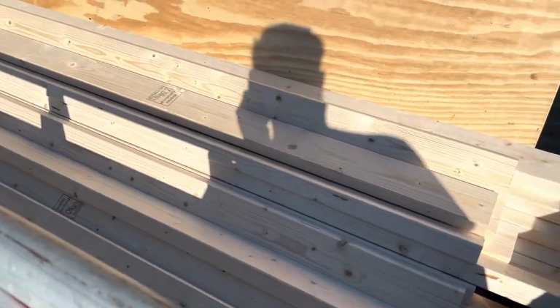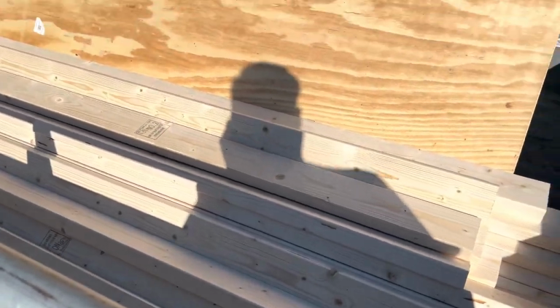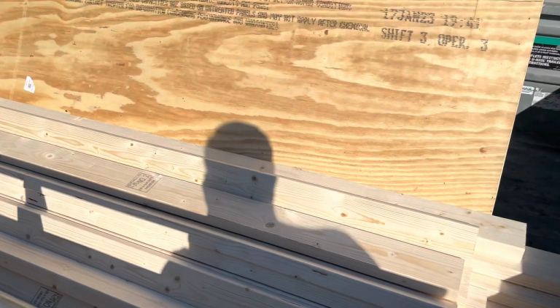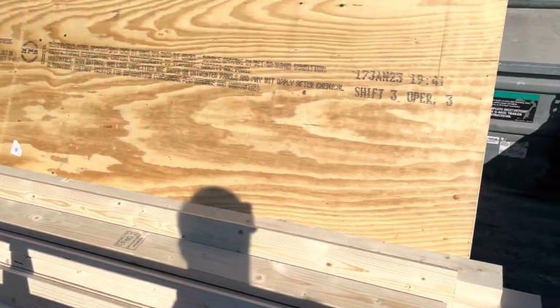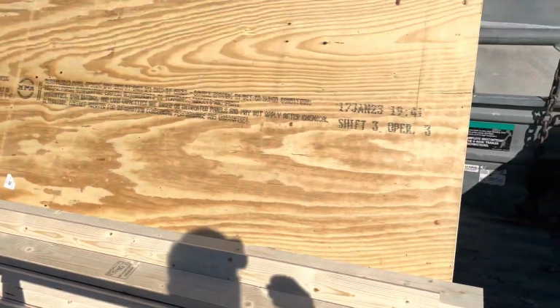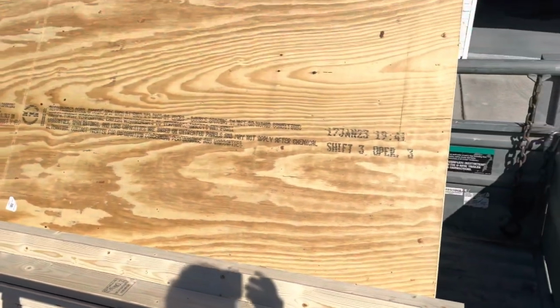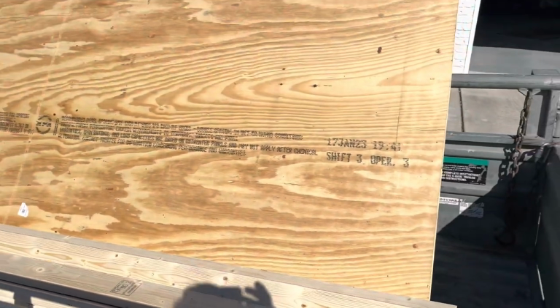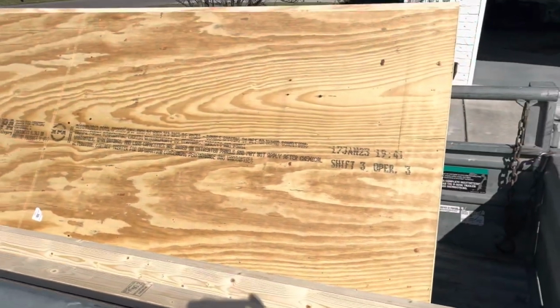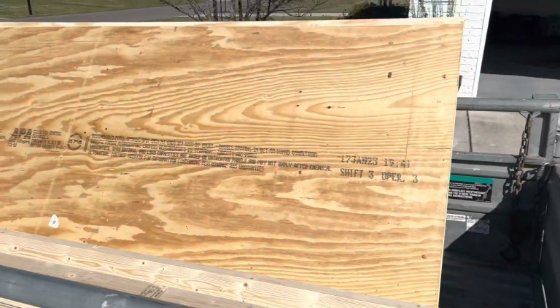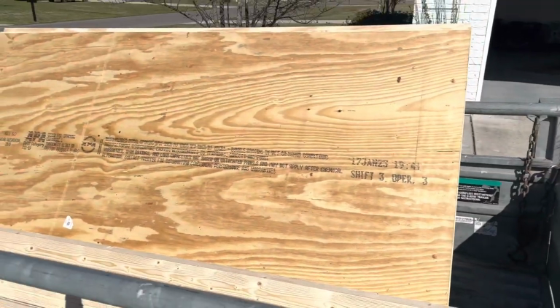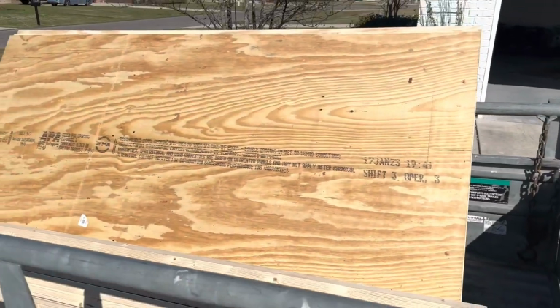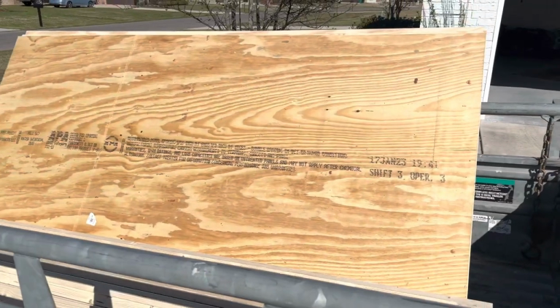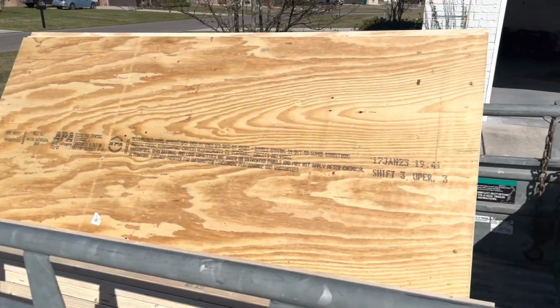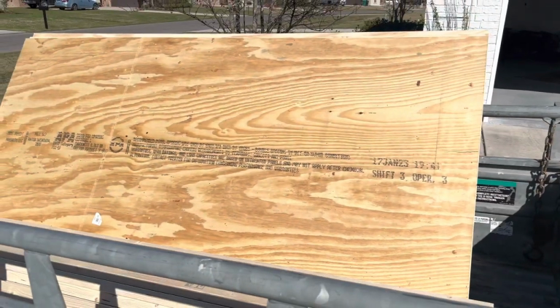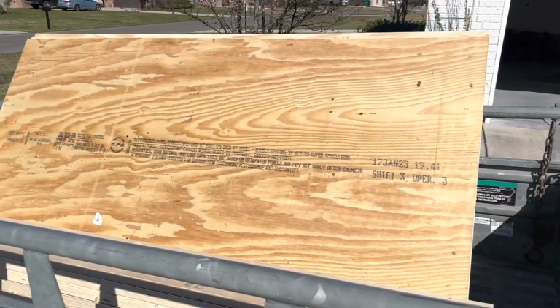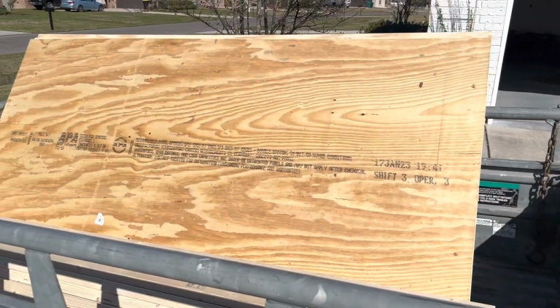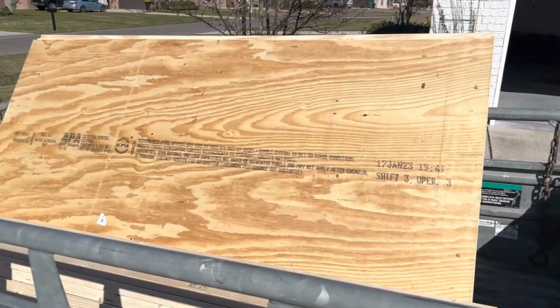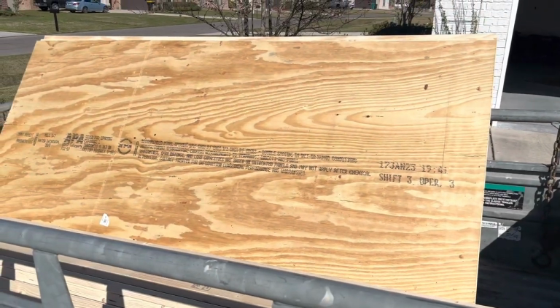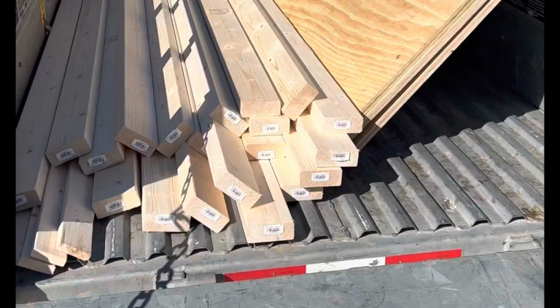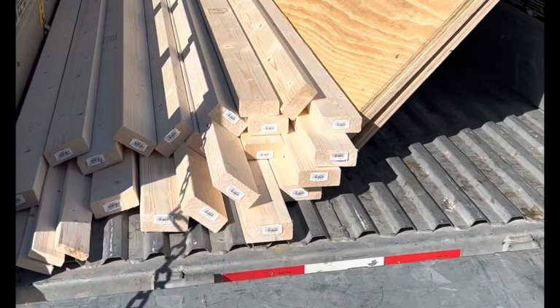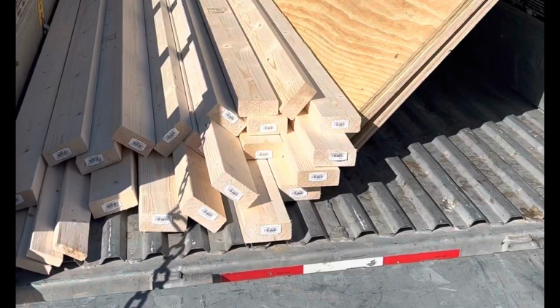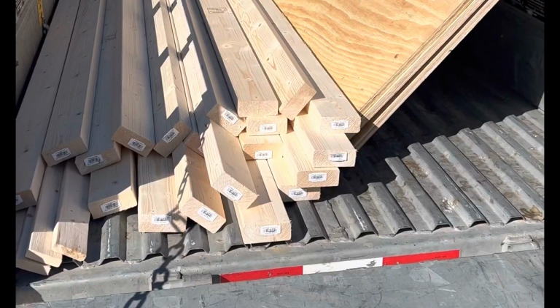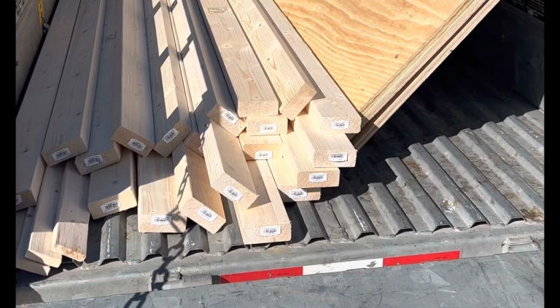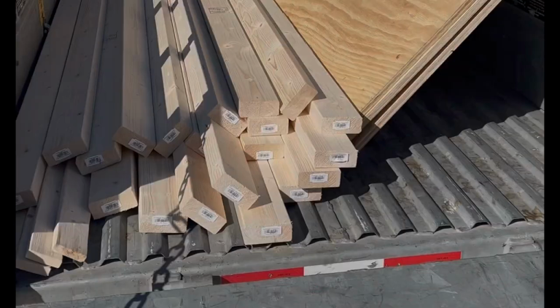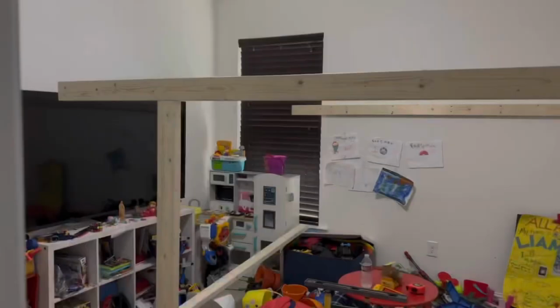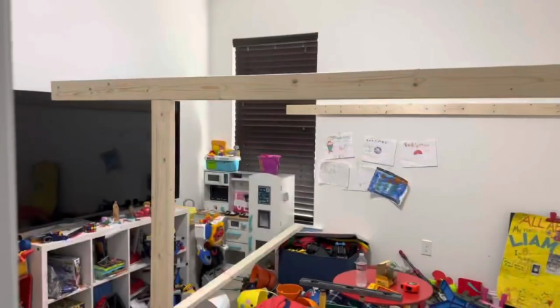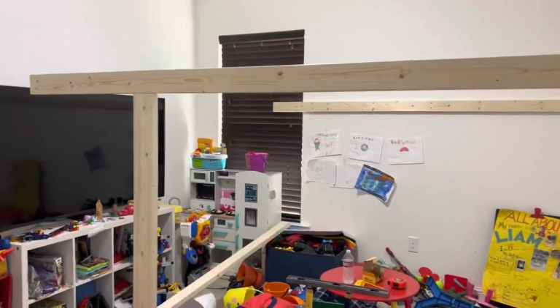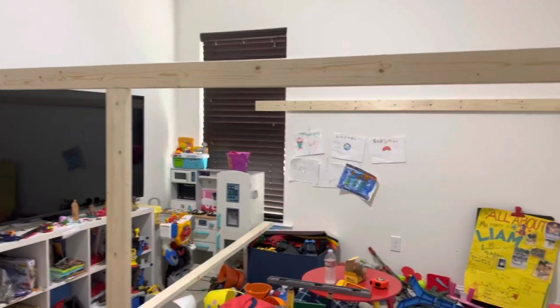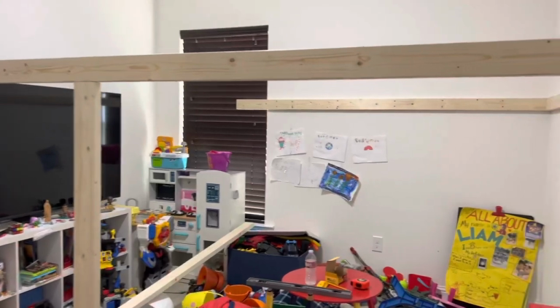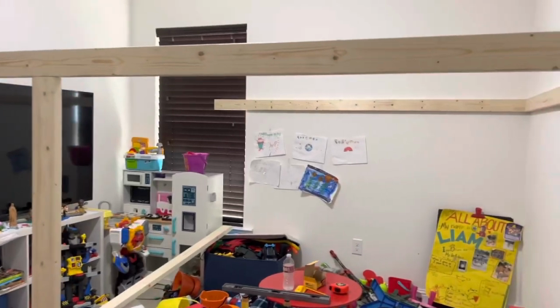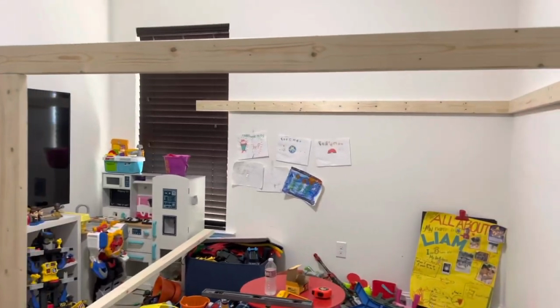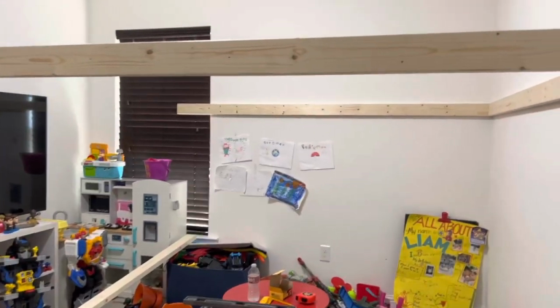First thing I did was pick up all the wood from Home Depot — I'll have the full product list in the description box below. This entire project only cost me $600.